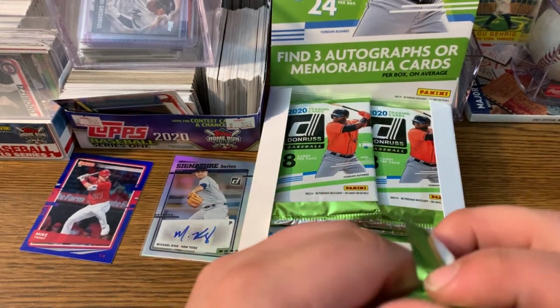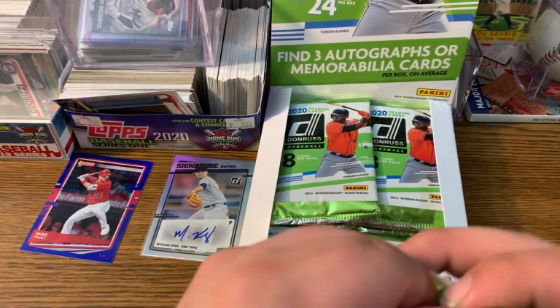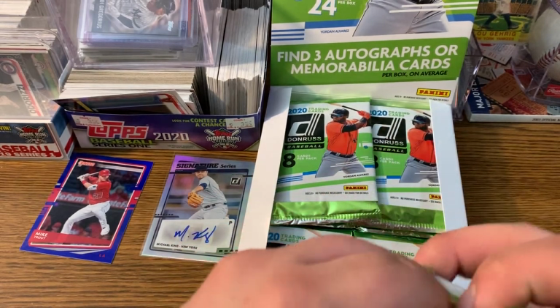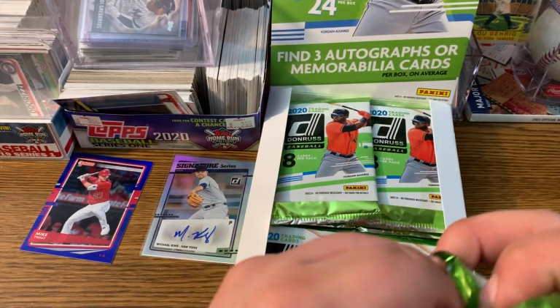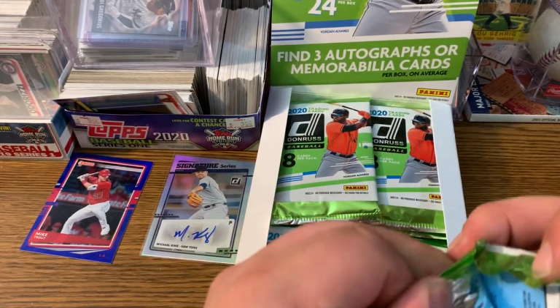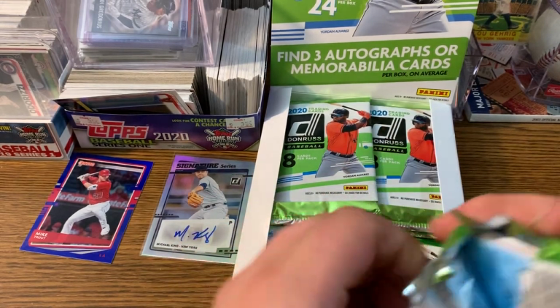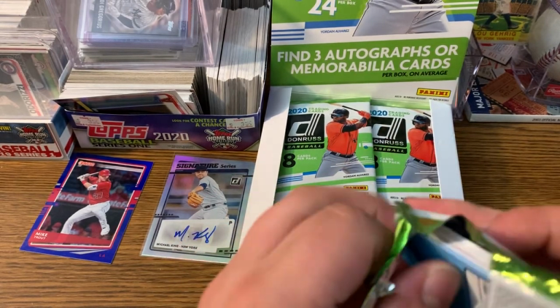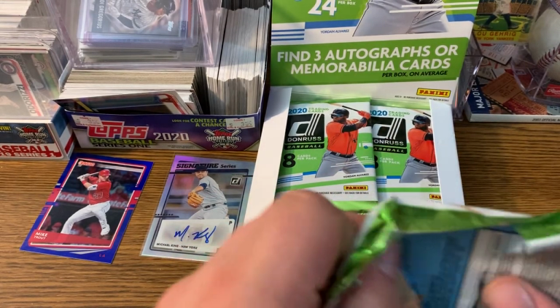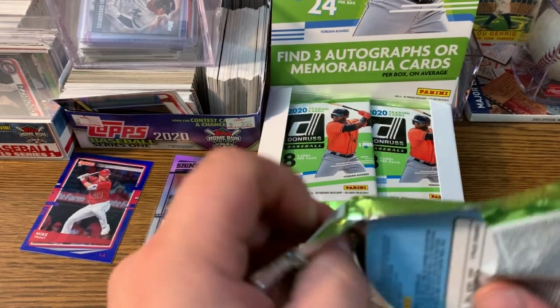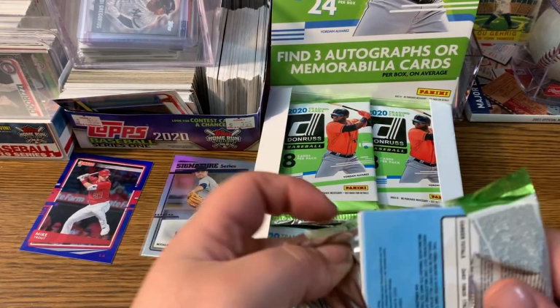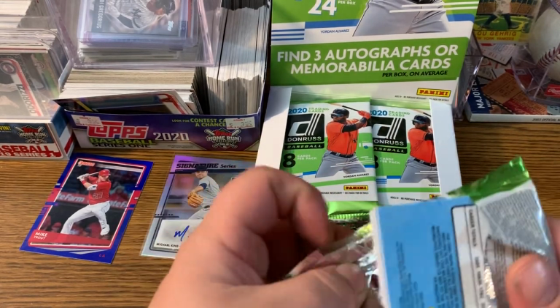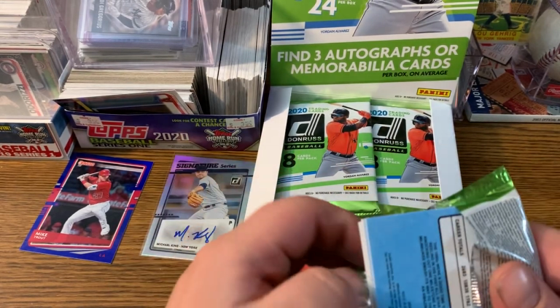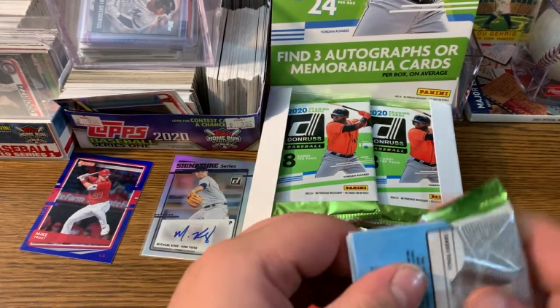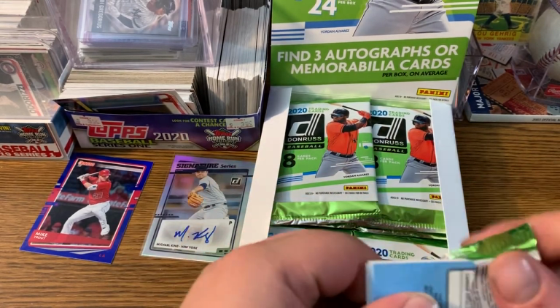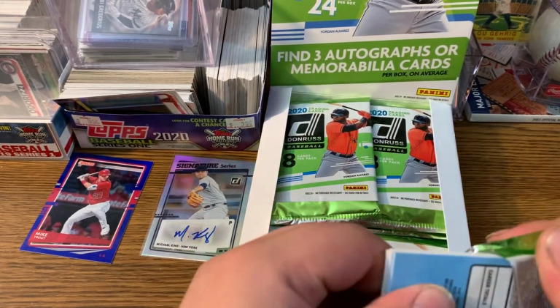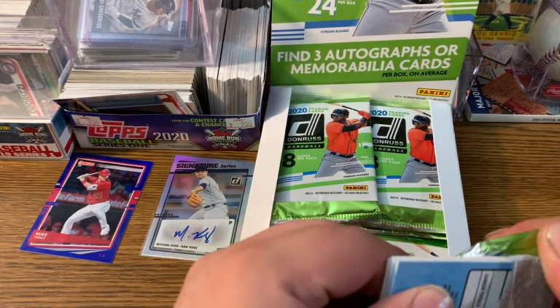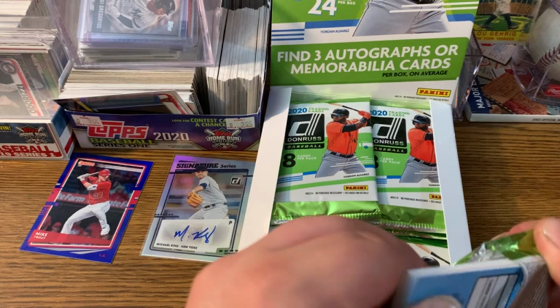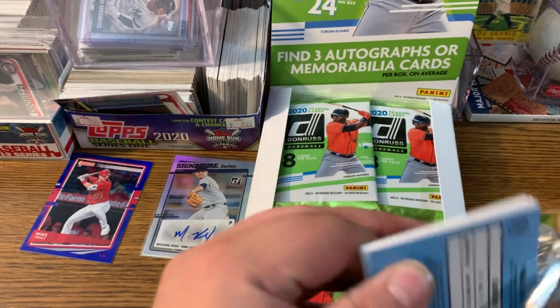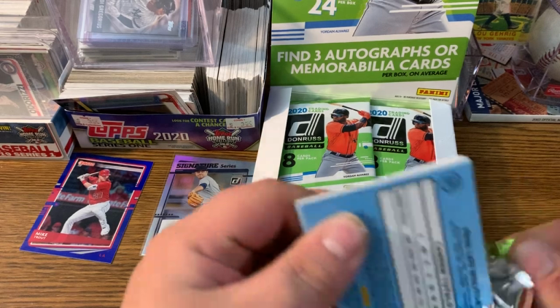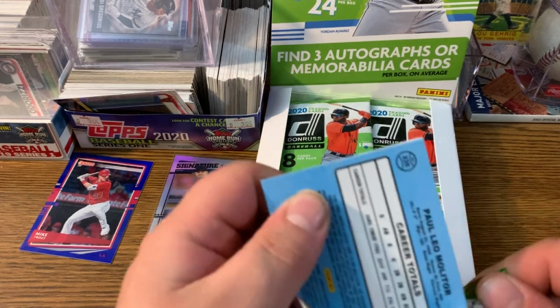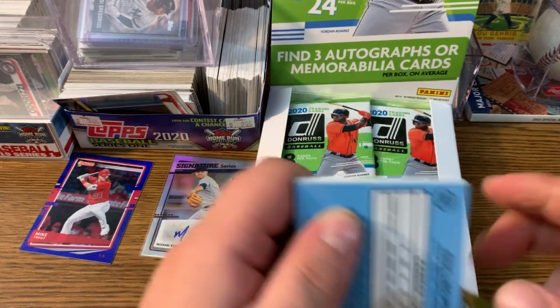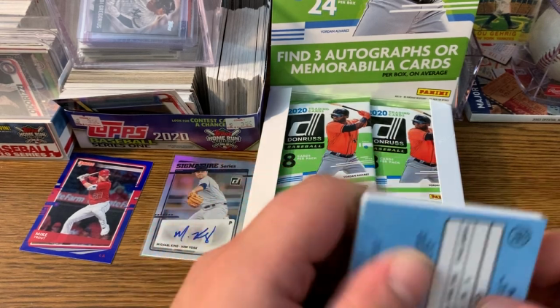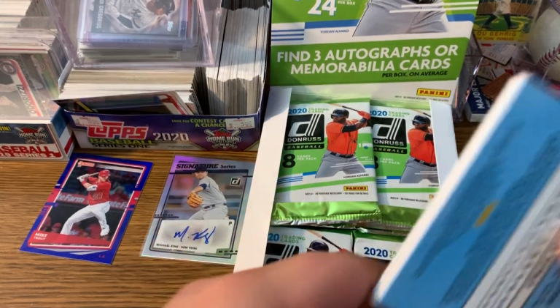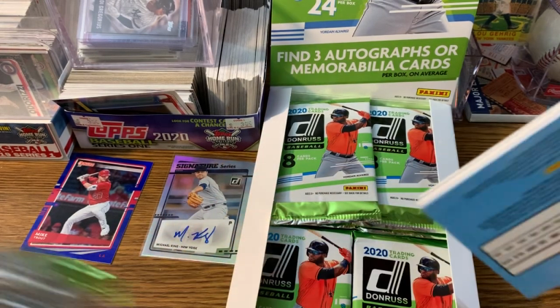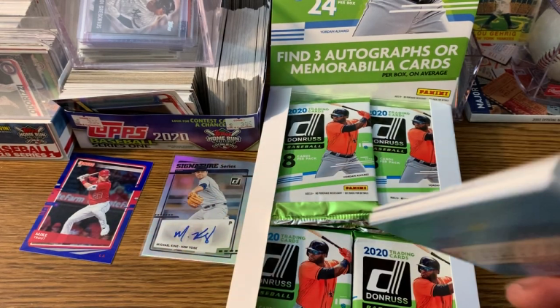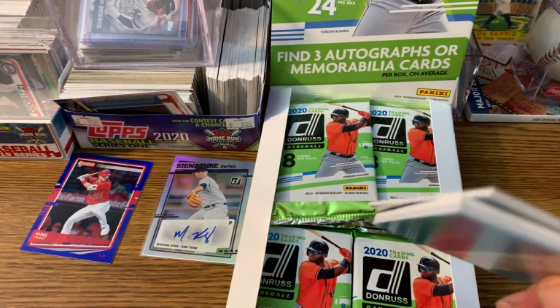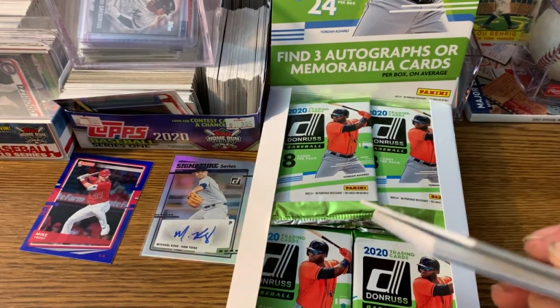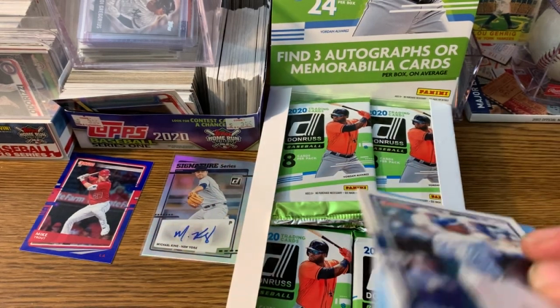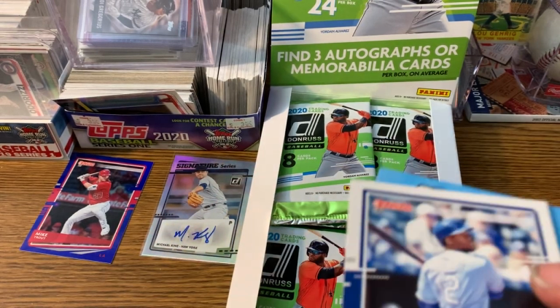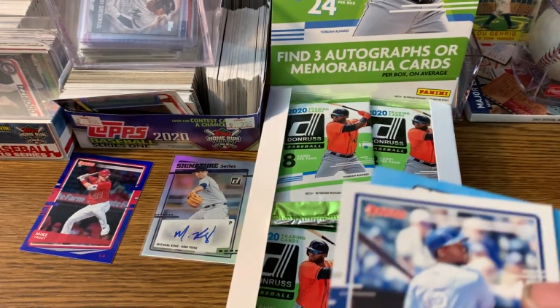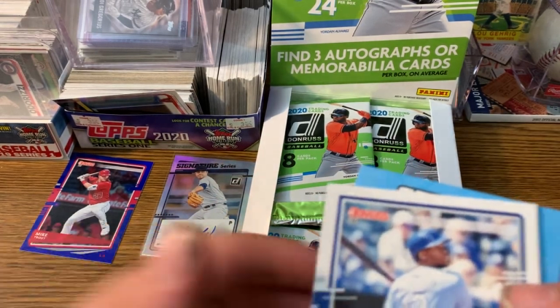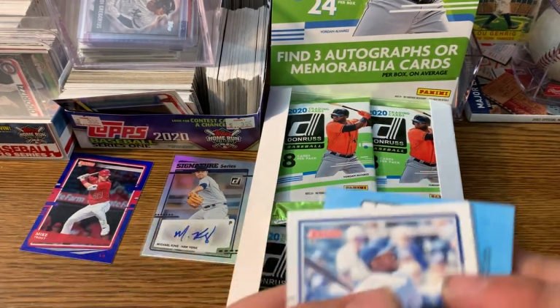We got a hit on that one. Michael King autograph. There's one auto.